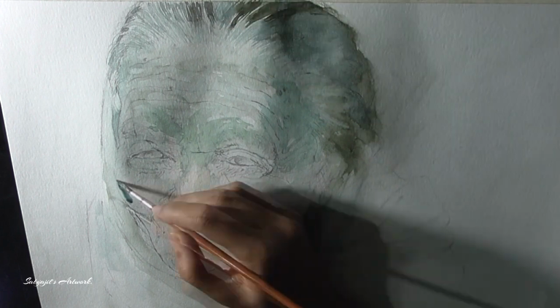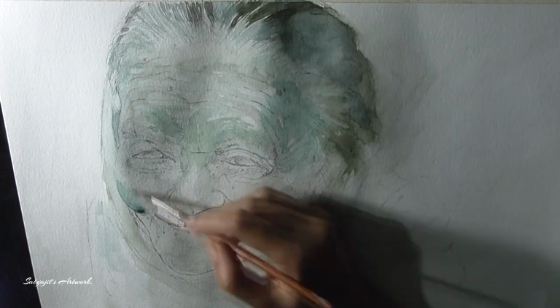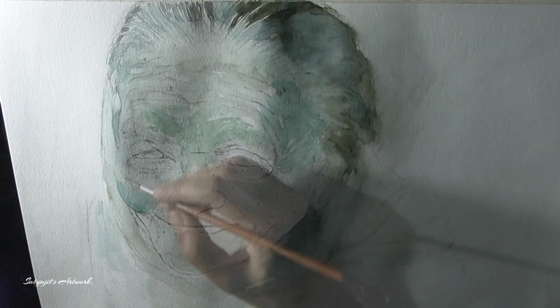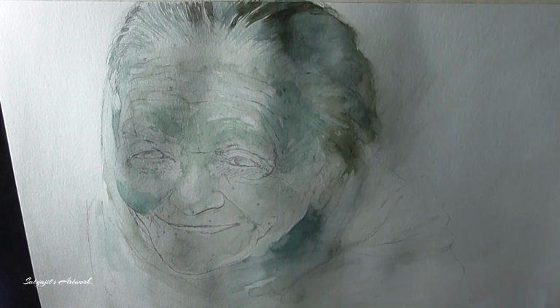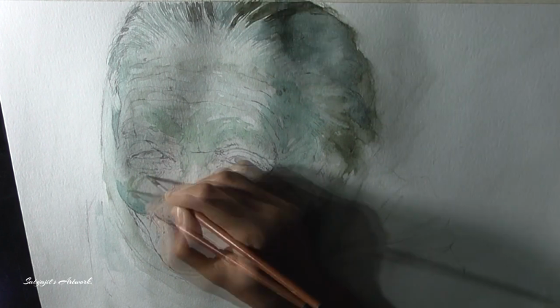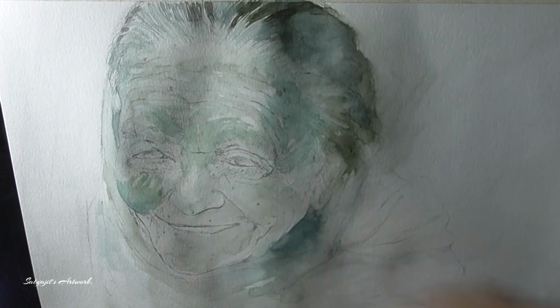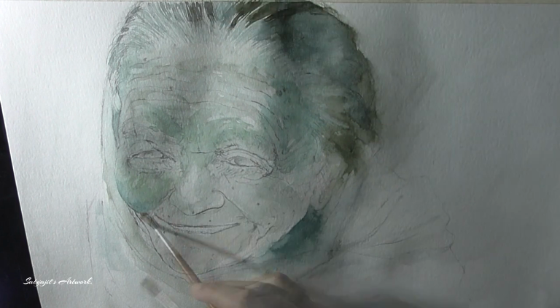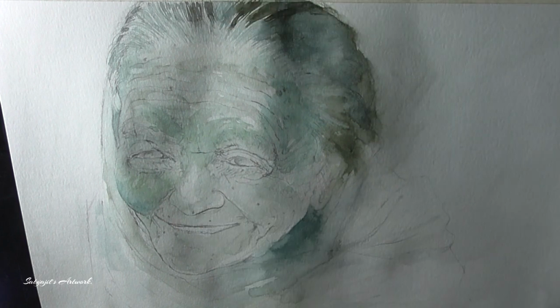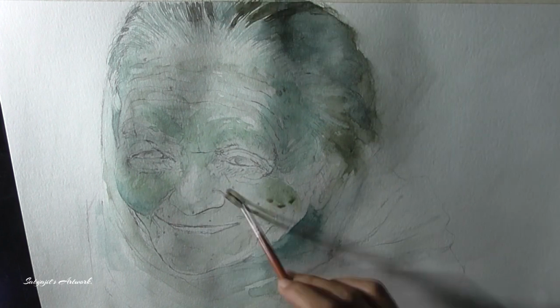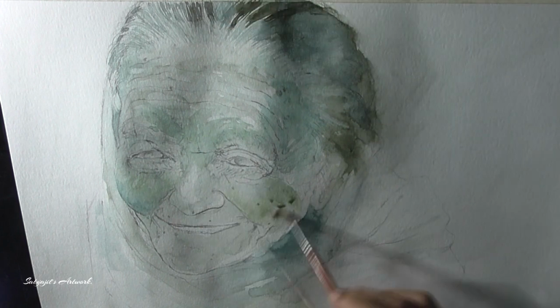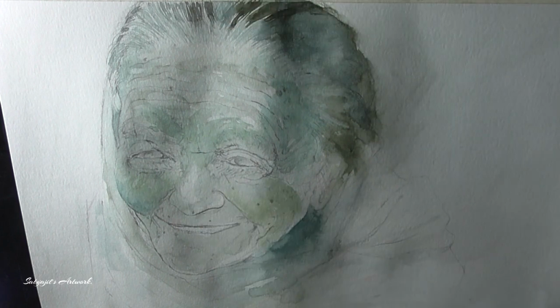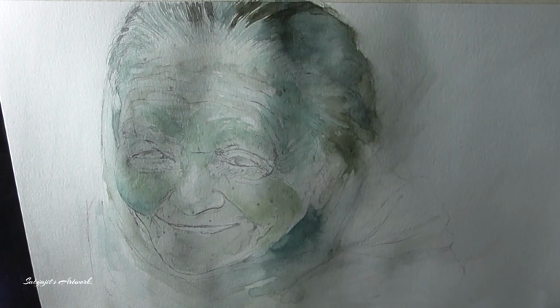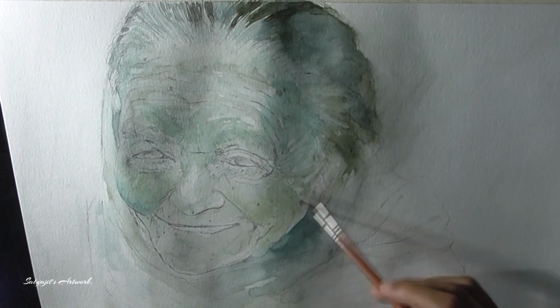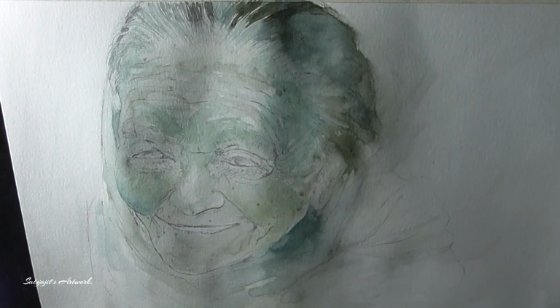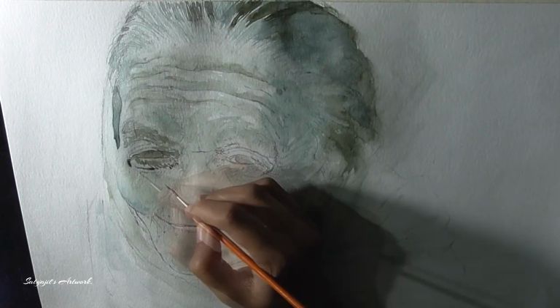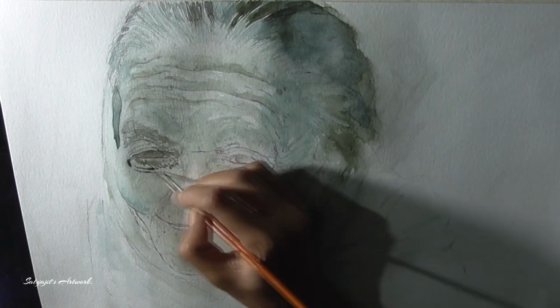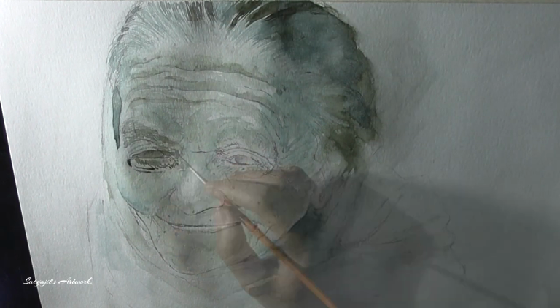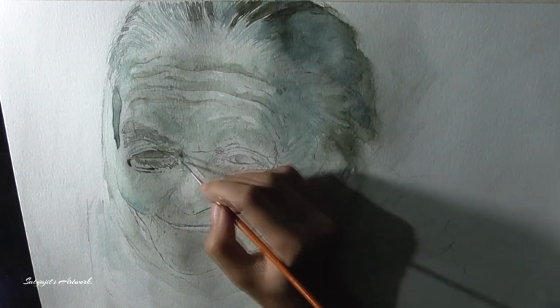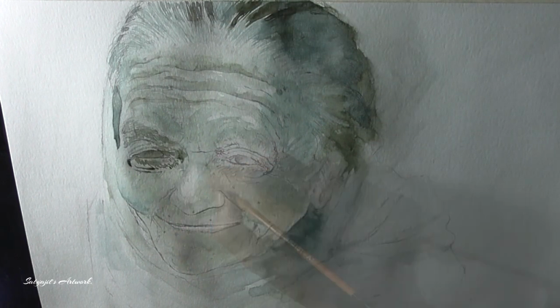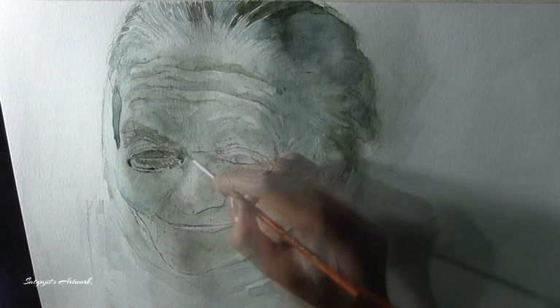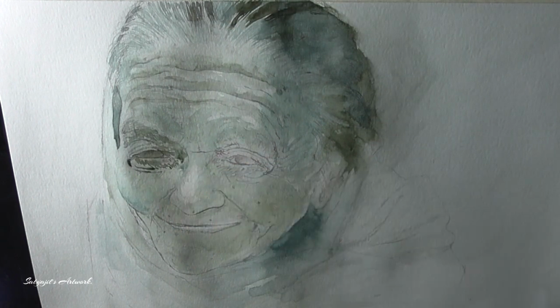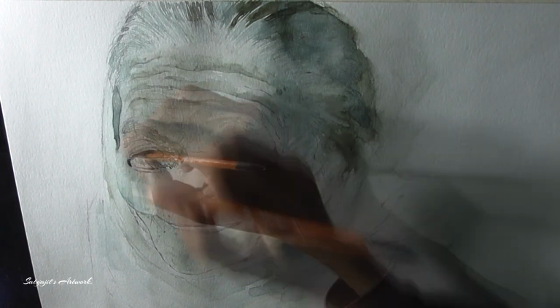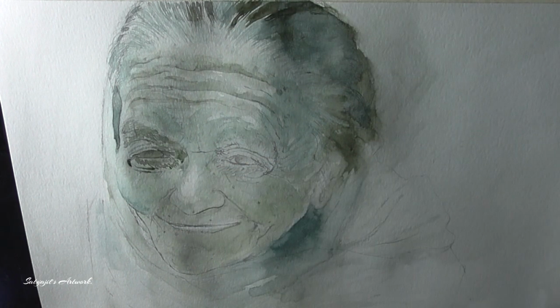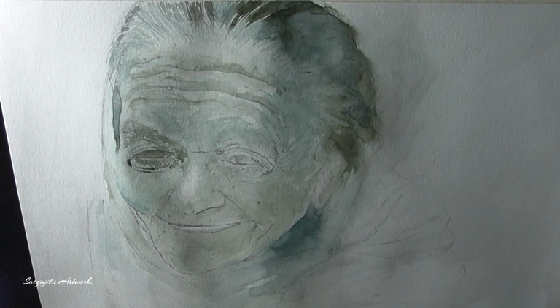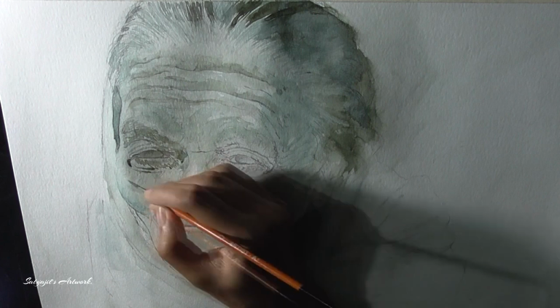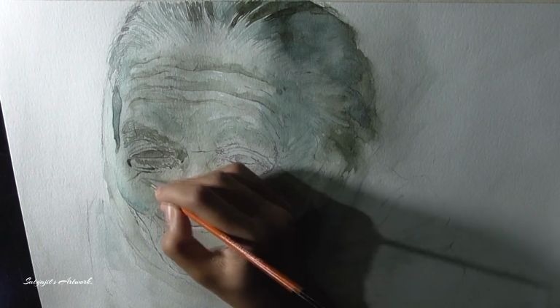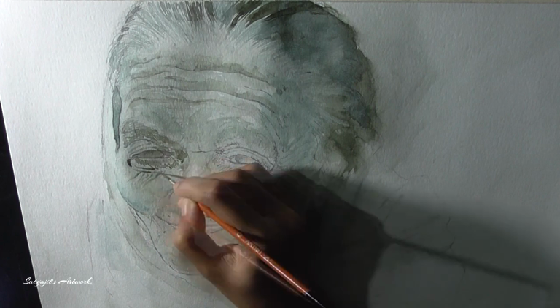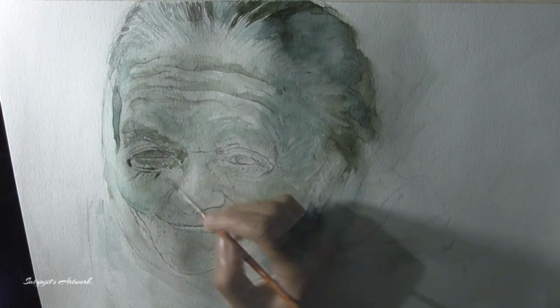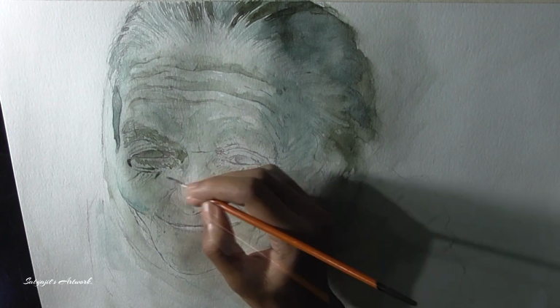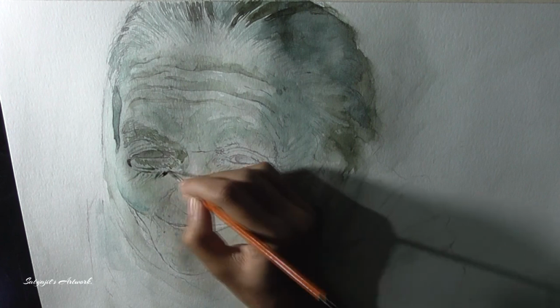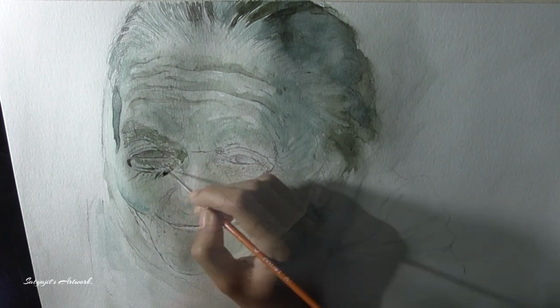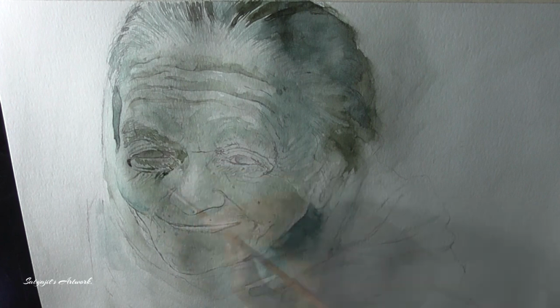At this stage I am only defining the basic elements of her face, including the wrinkles.